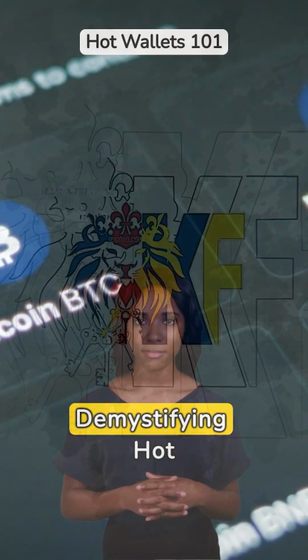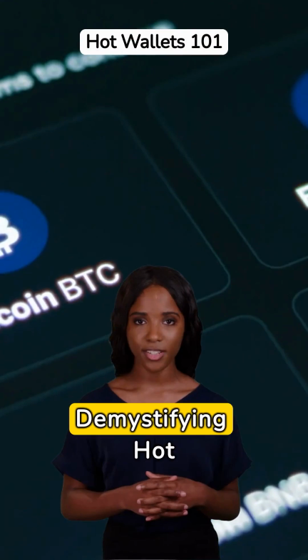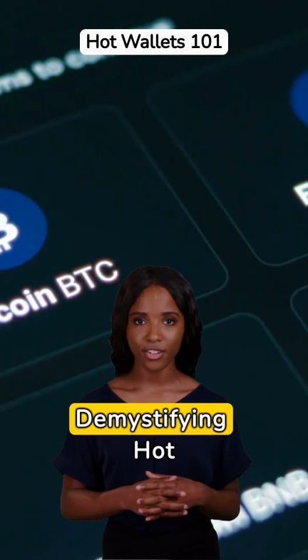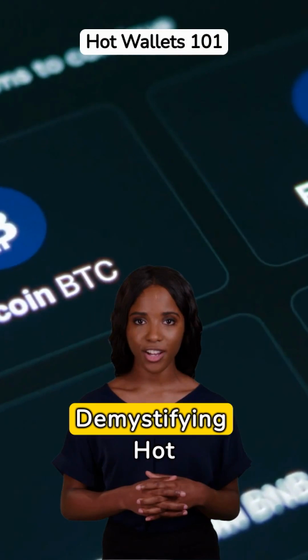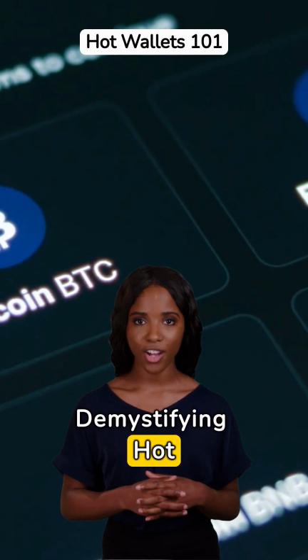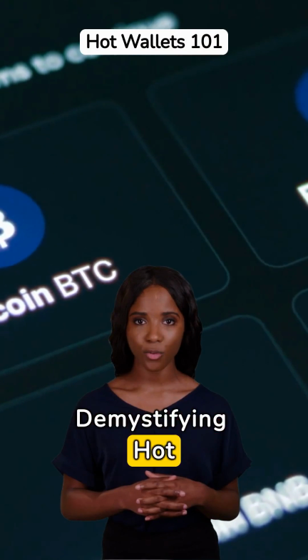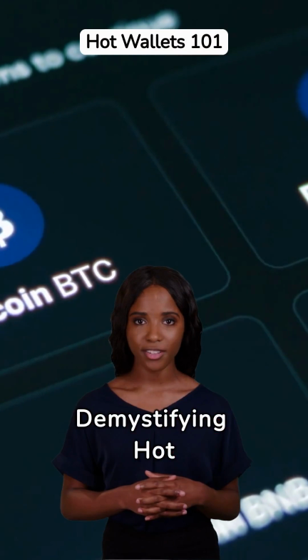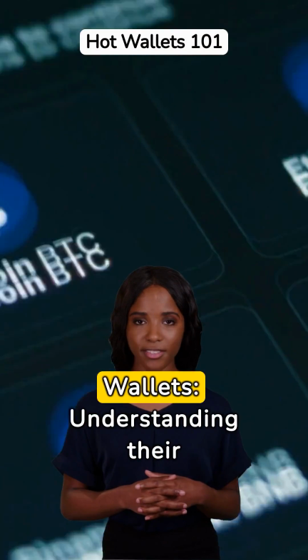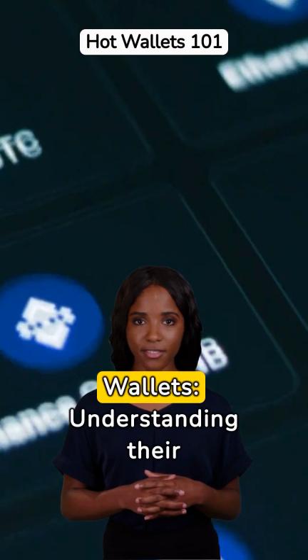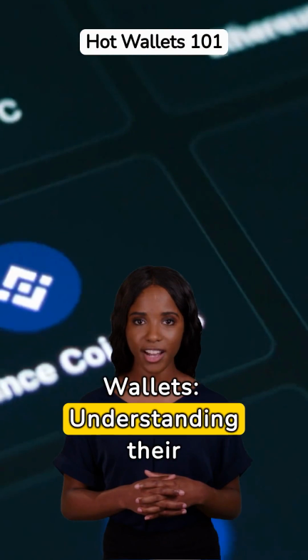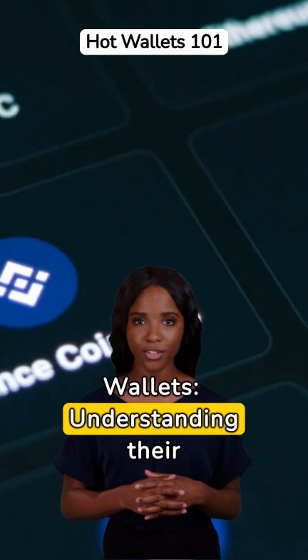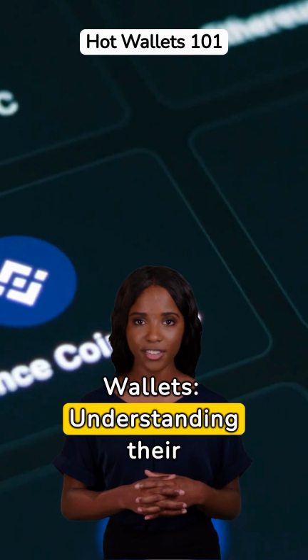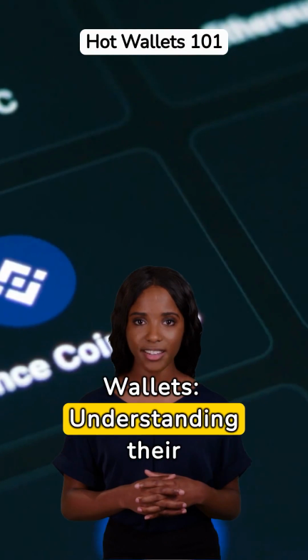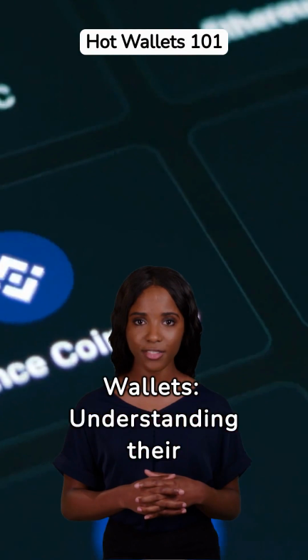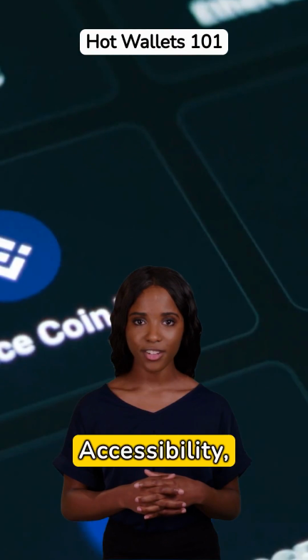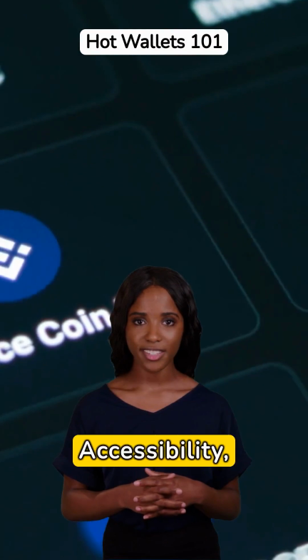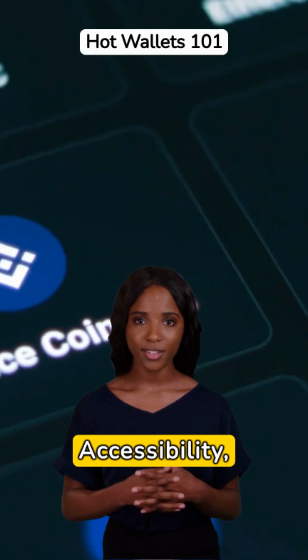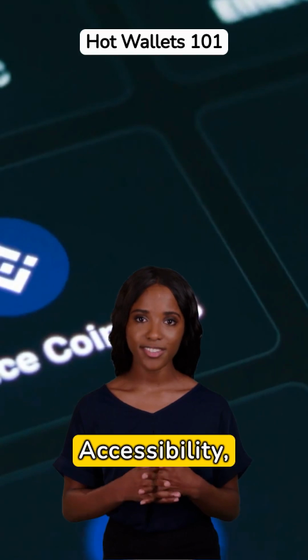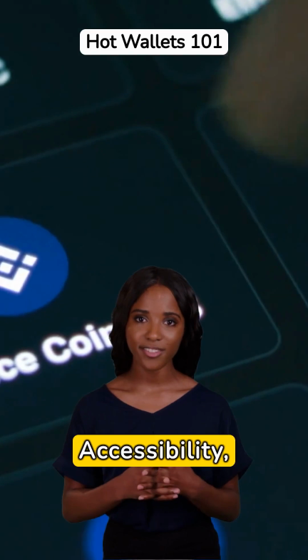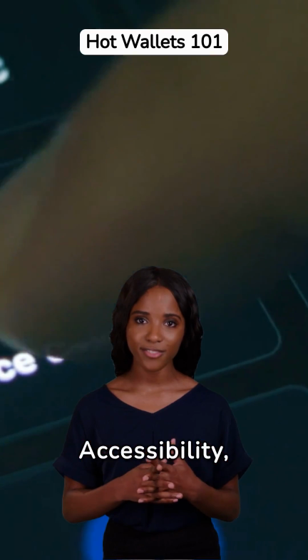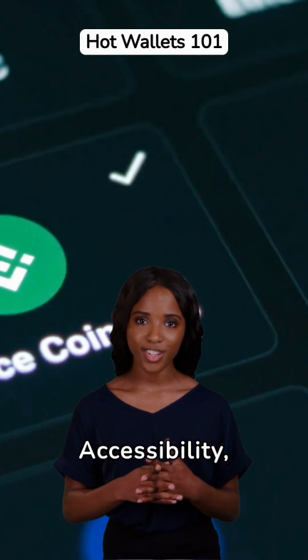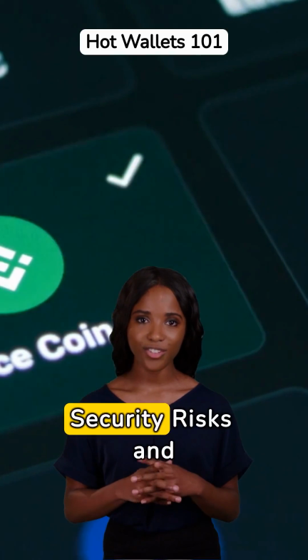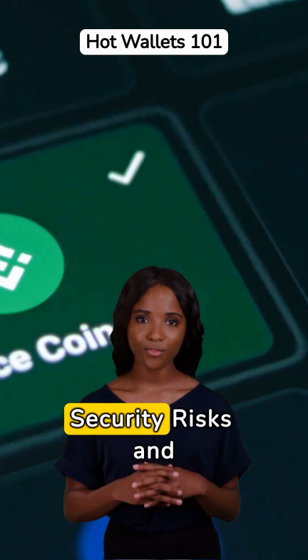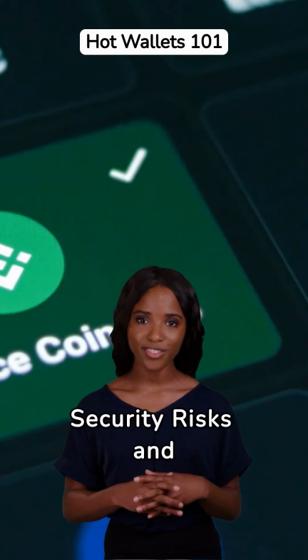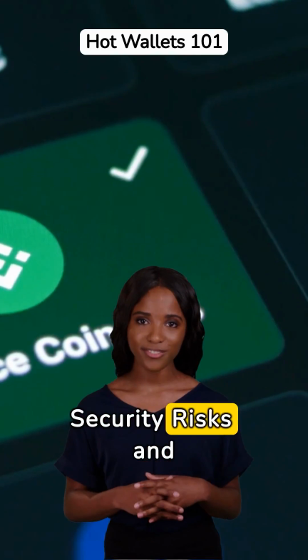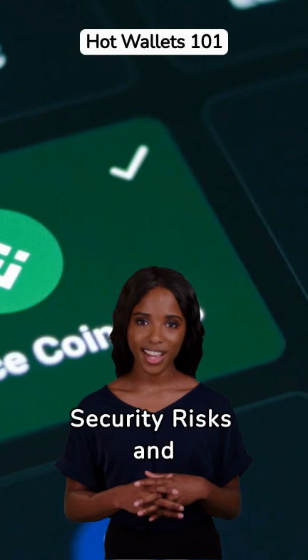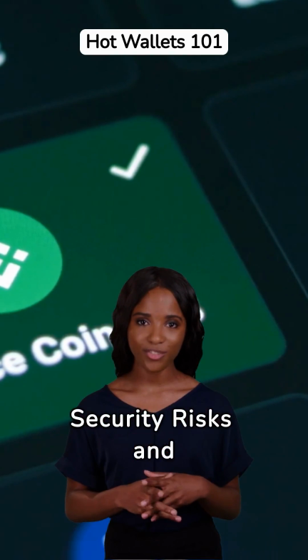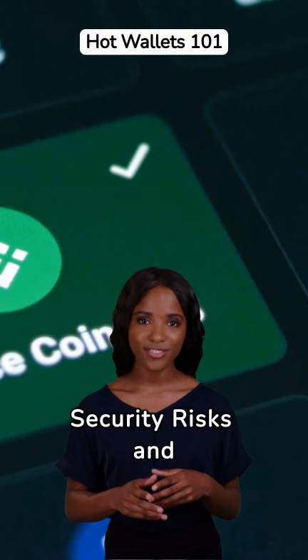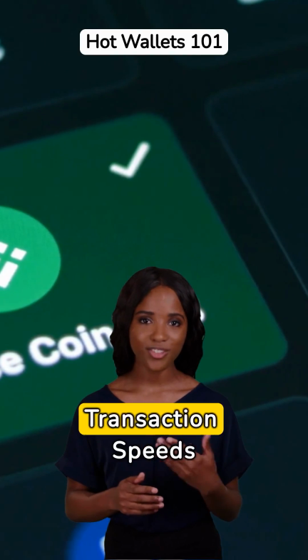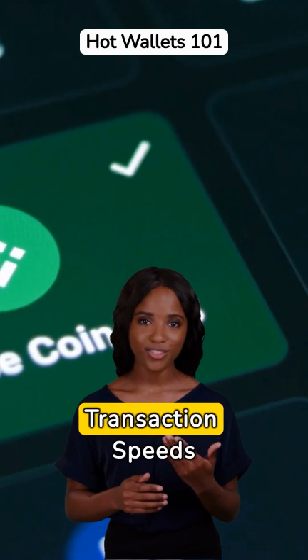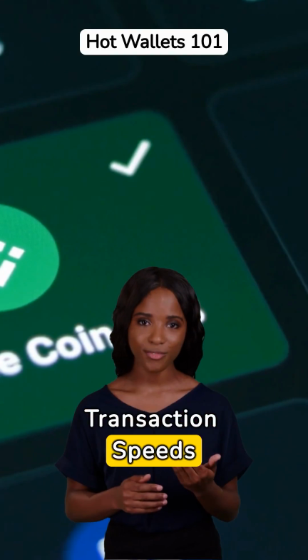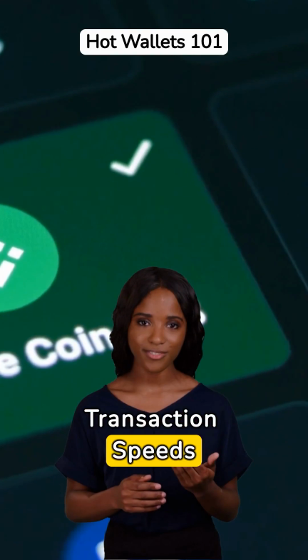Demystifying Hot Wallets: understanding their accessibility, security risks, and transaction speeds.